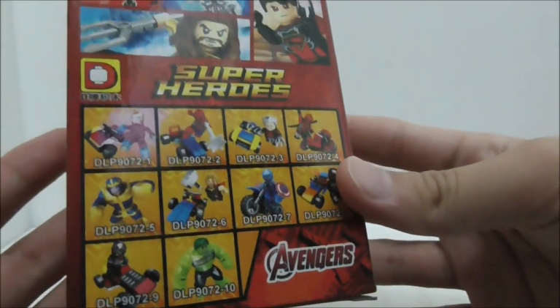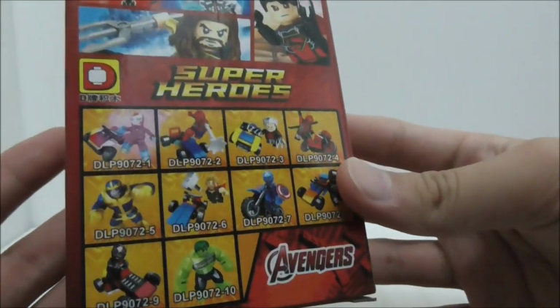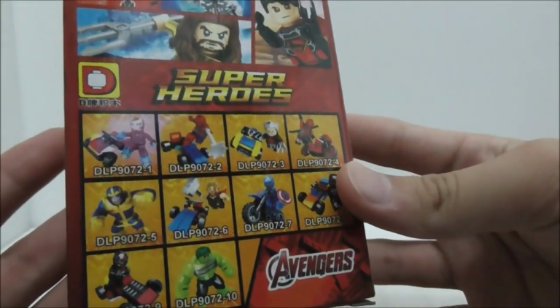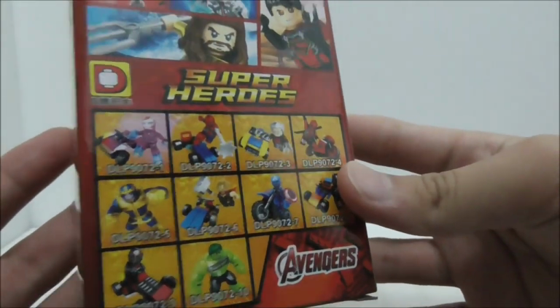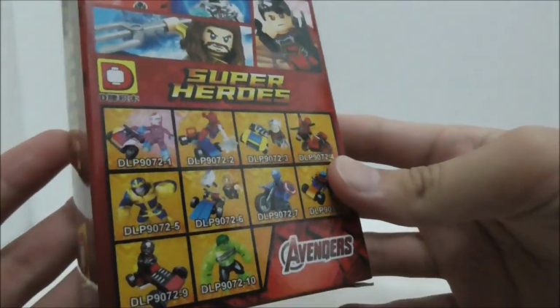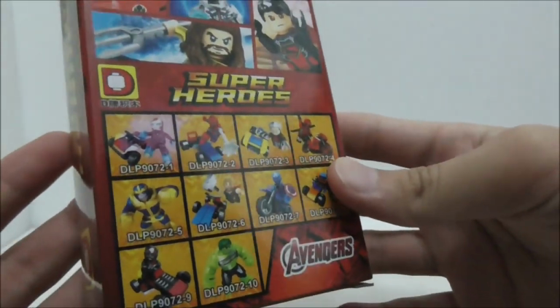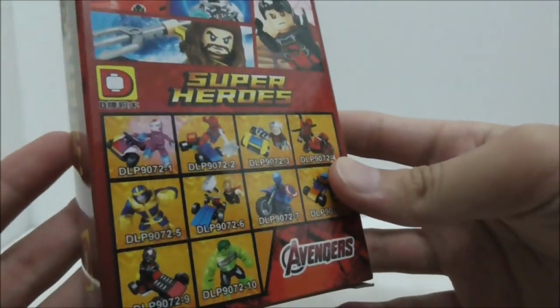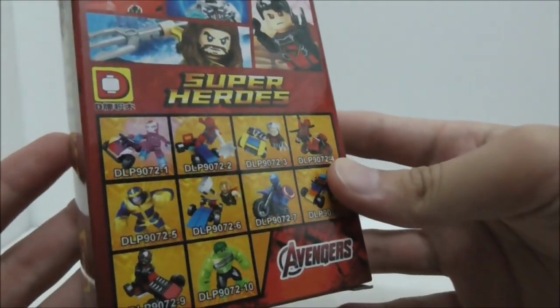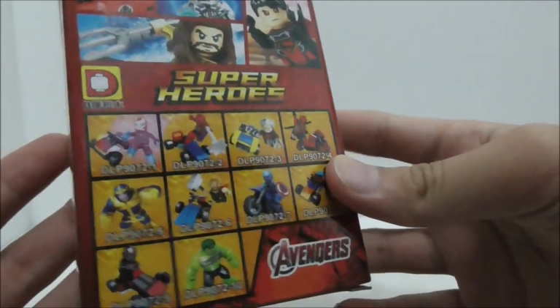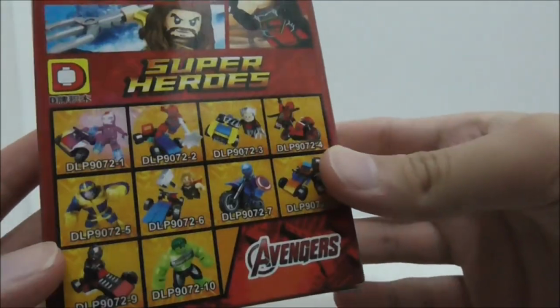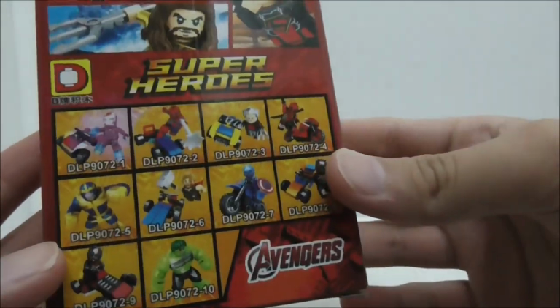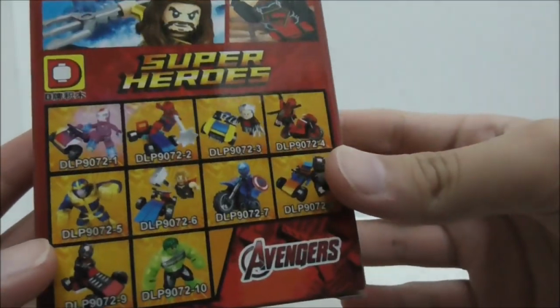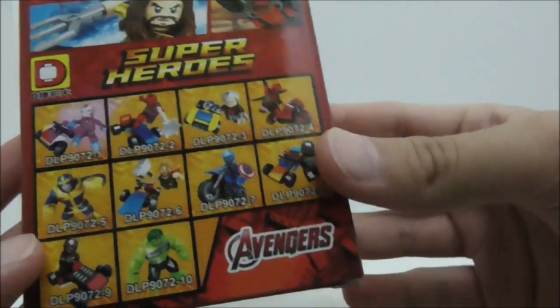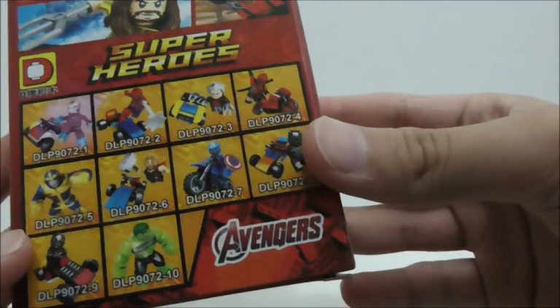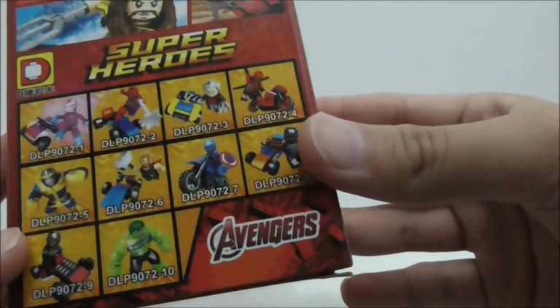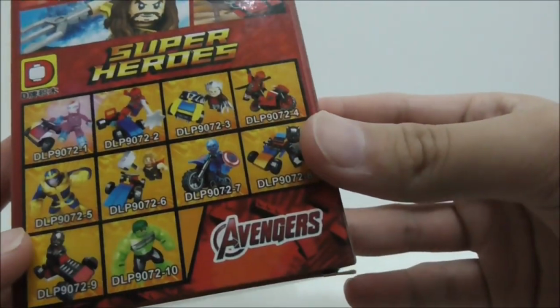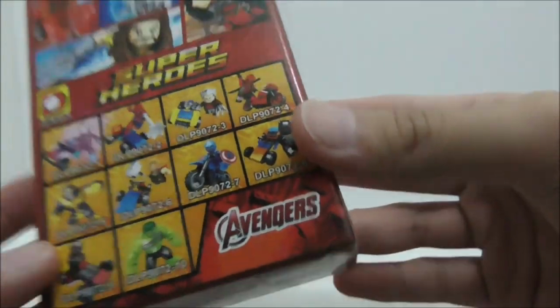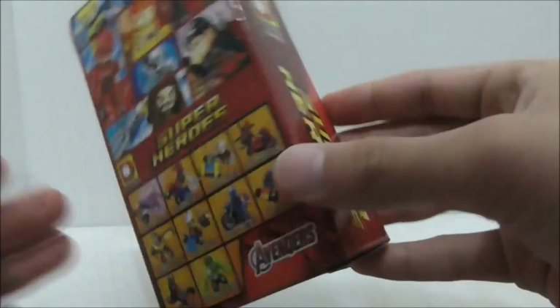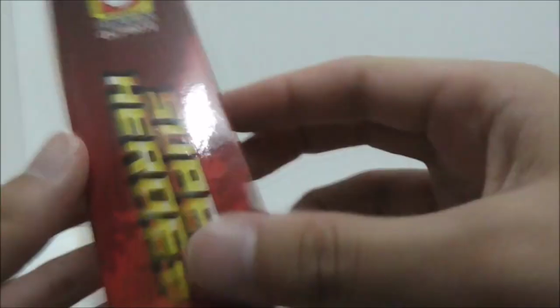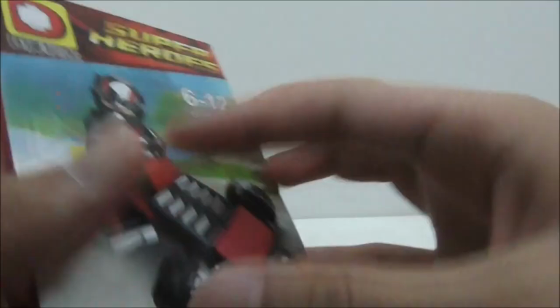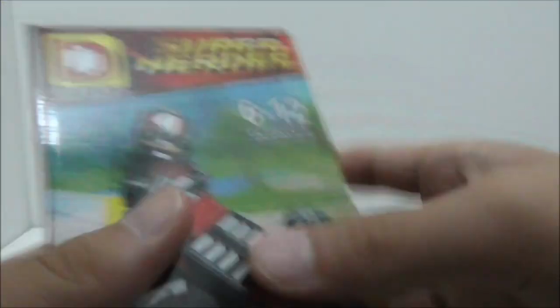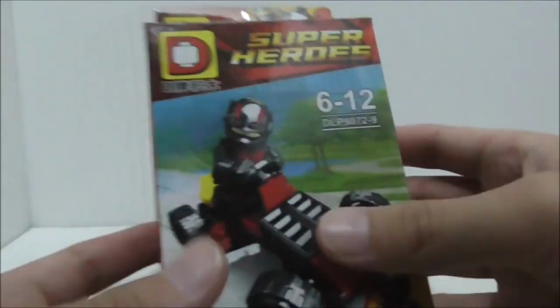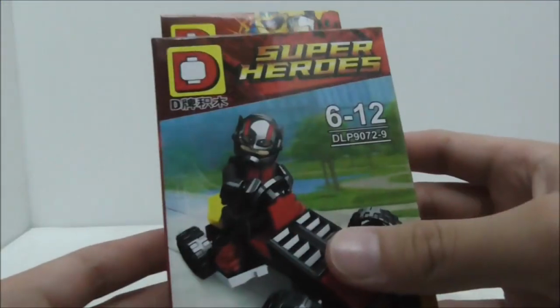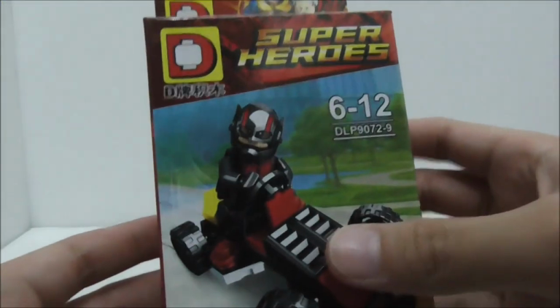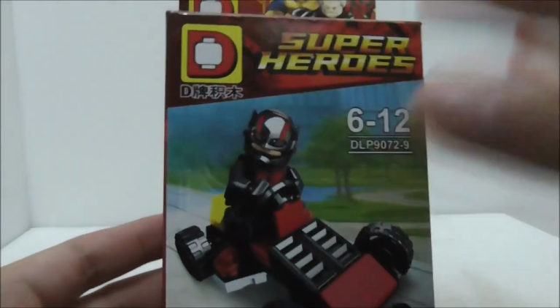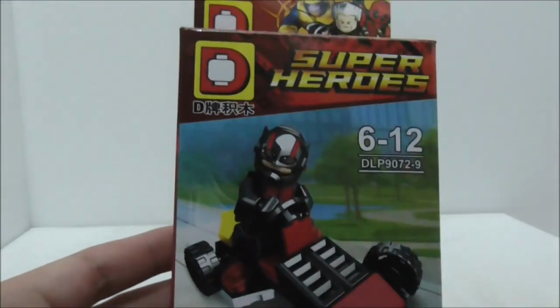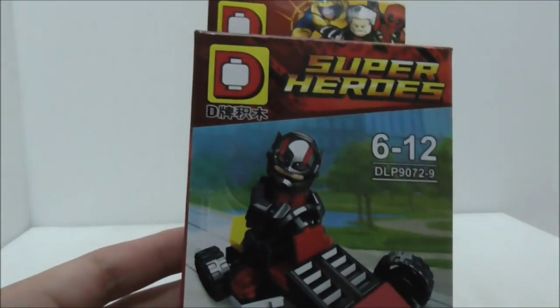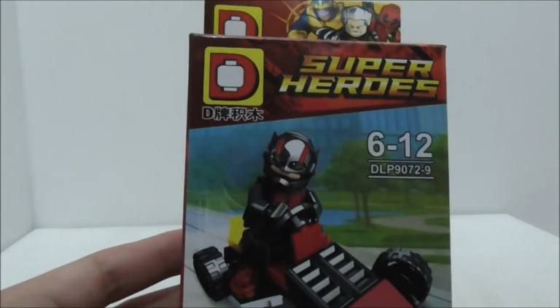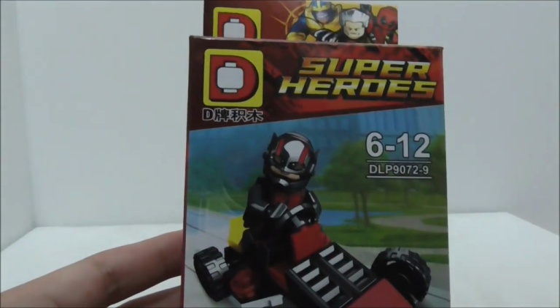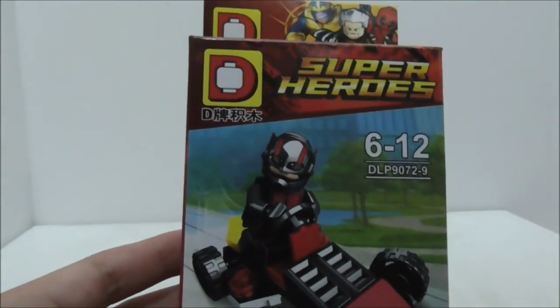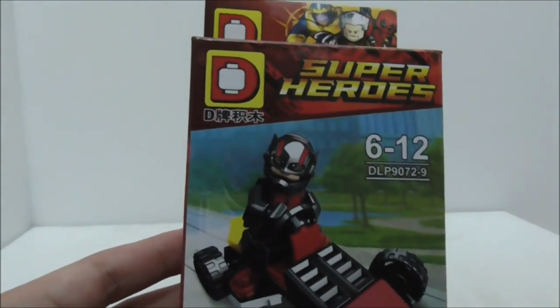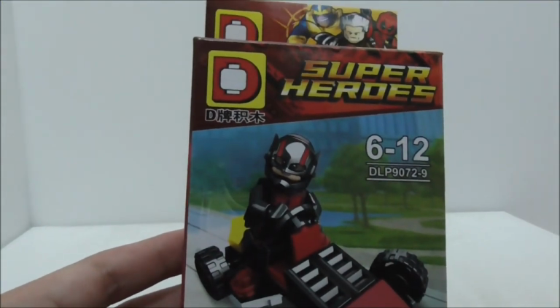You do have some really nice figures here, but aside from that, that's pretty much it for the box.